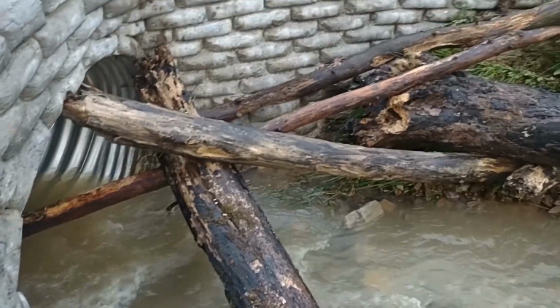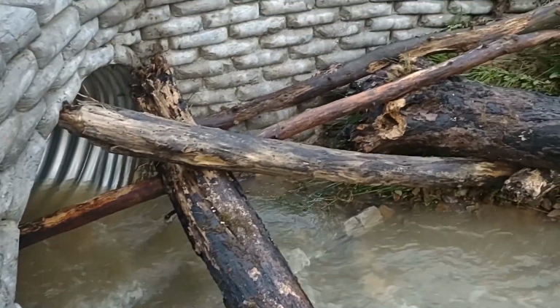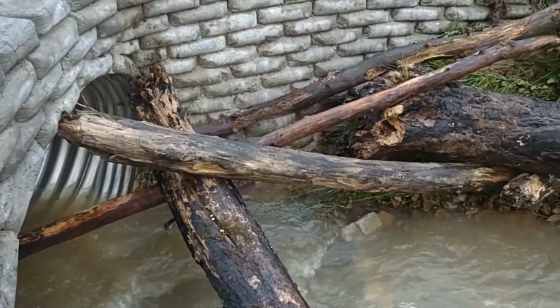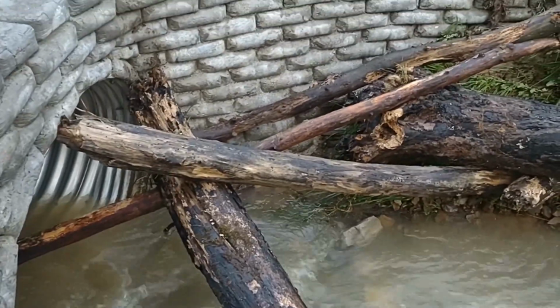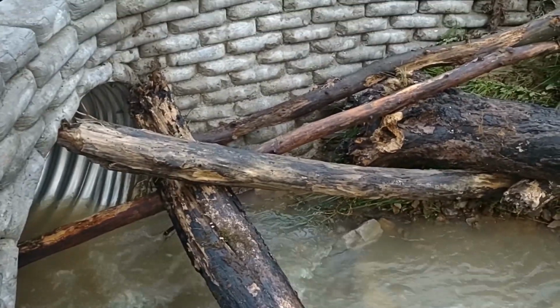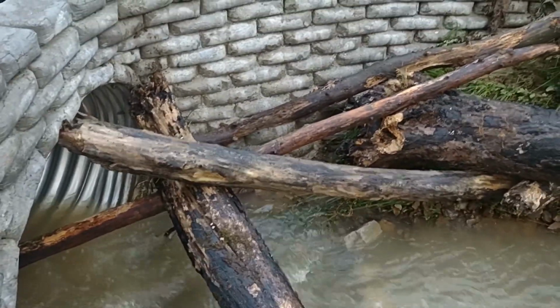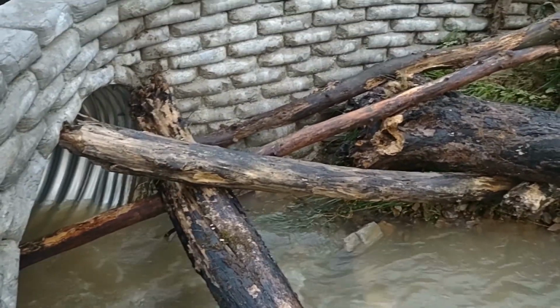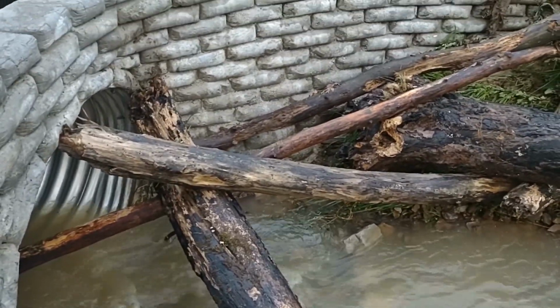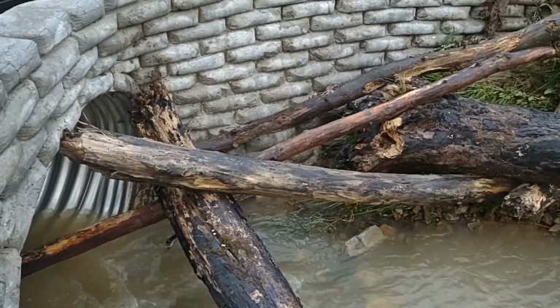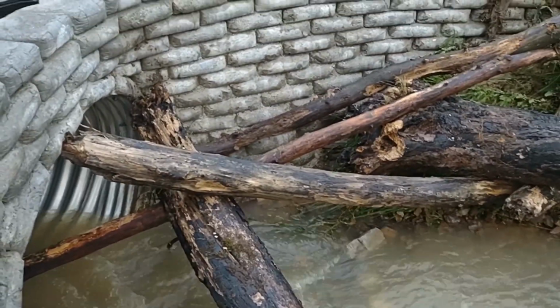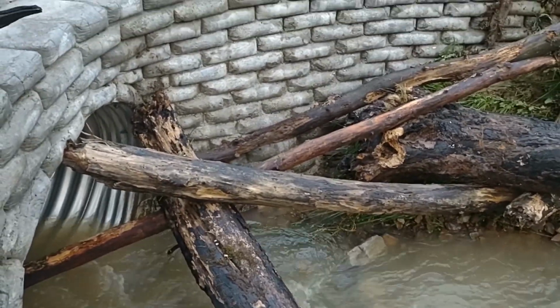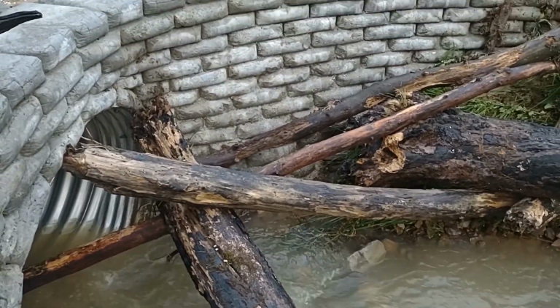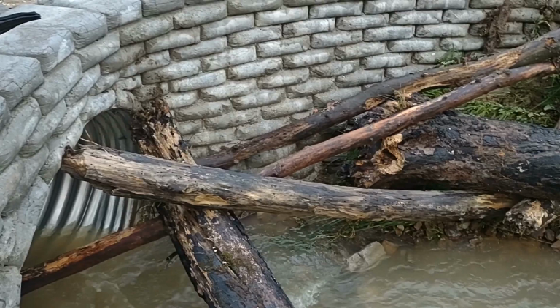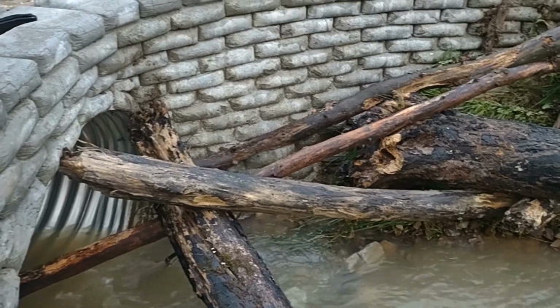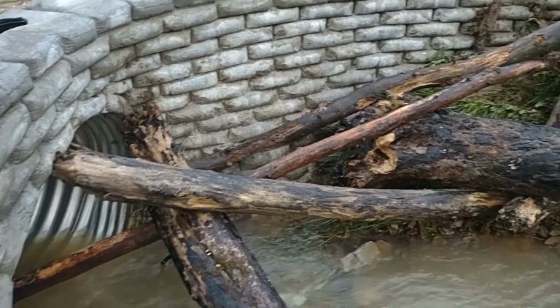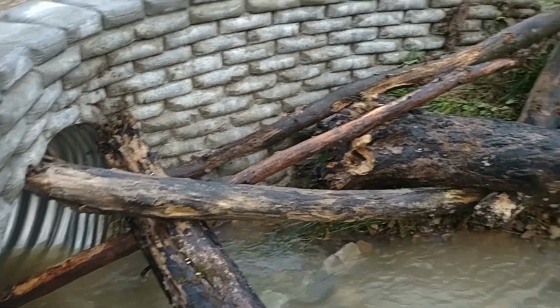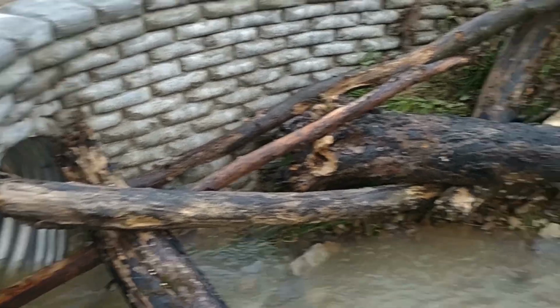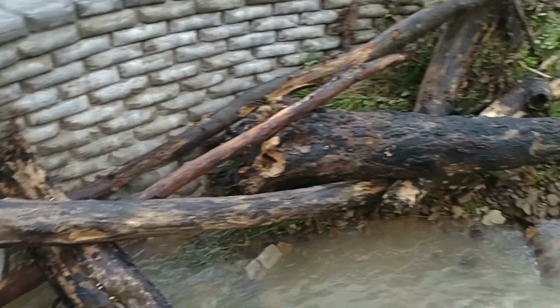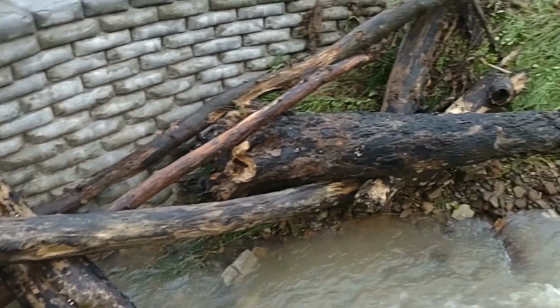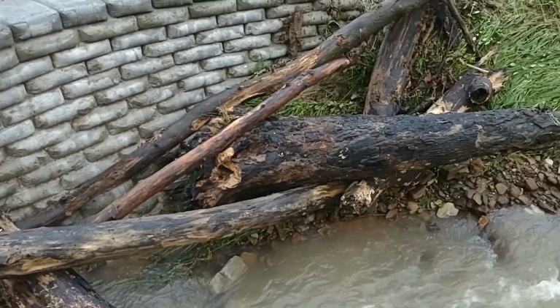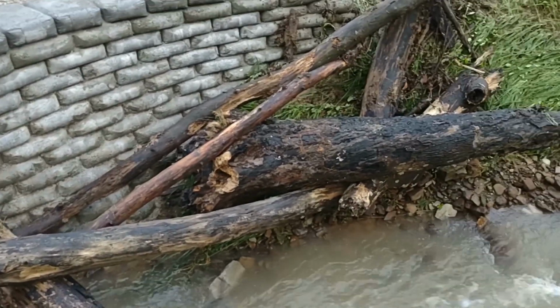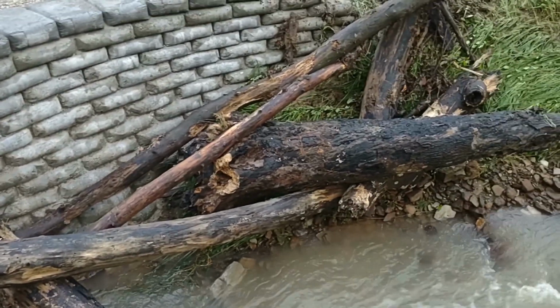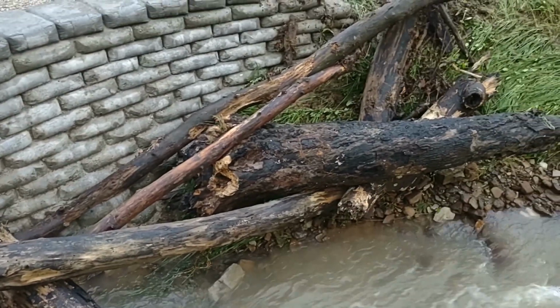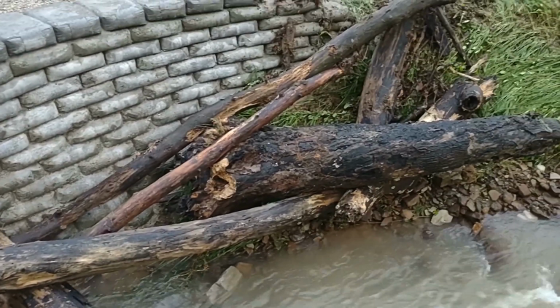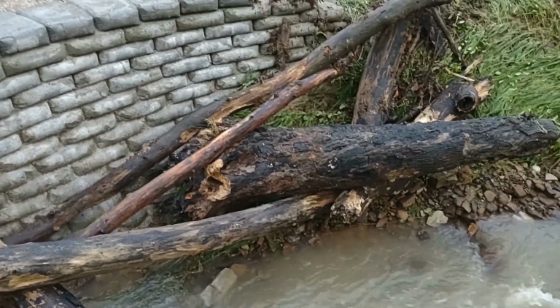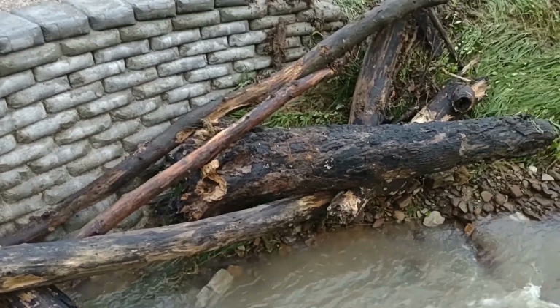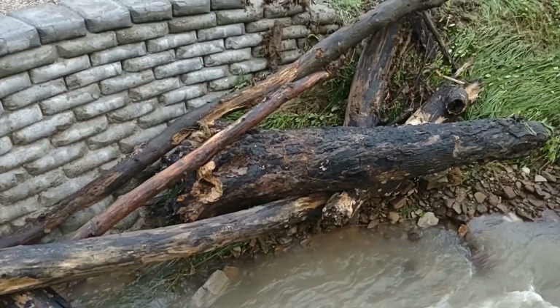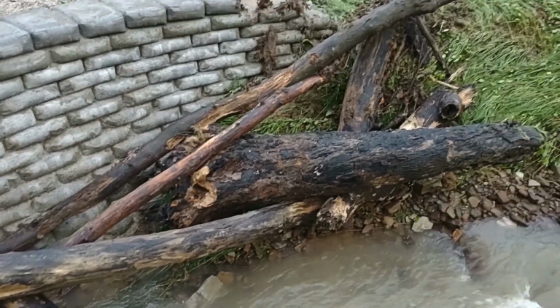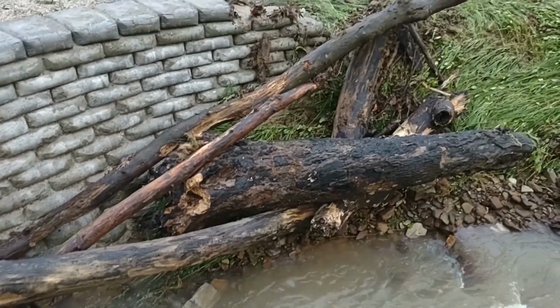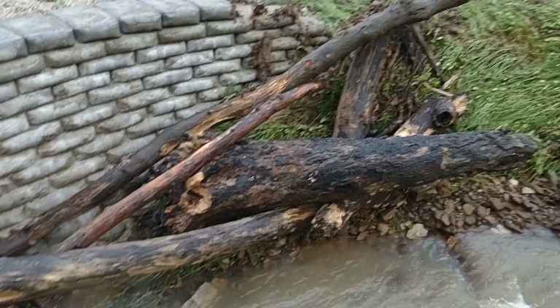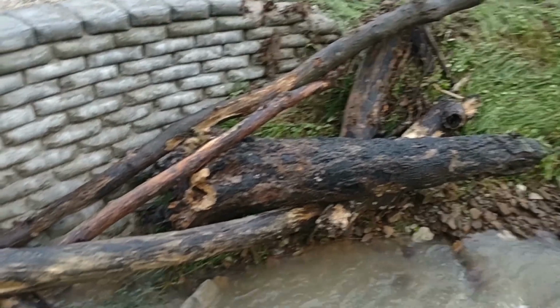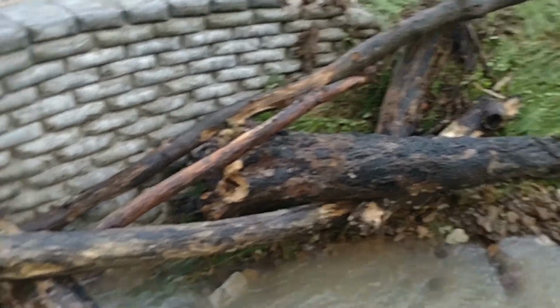I didn't think there were any logs upstream that were quite that big, but evidently I didn't get them all.